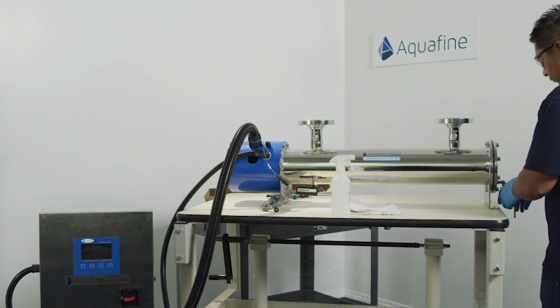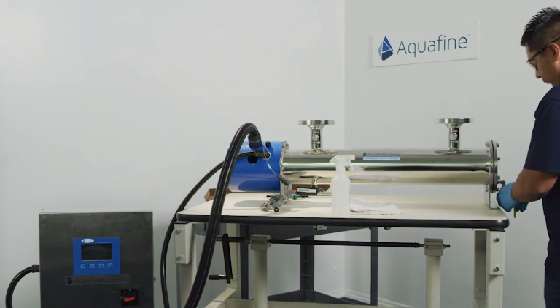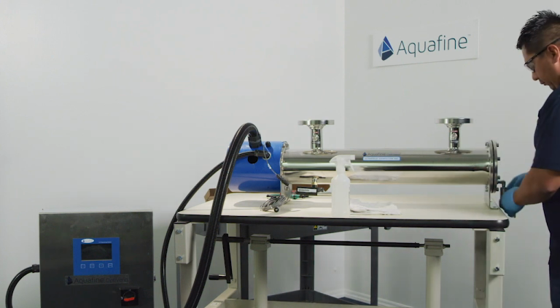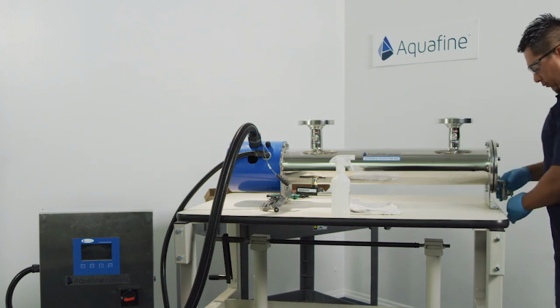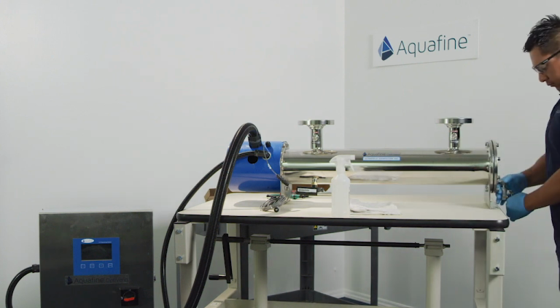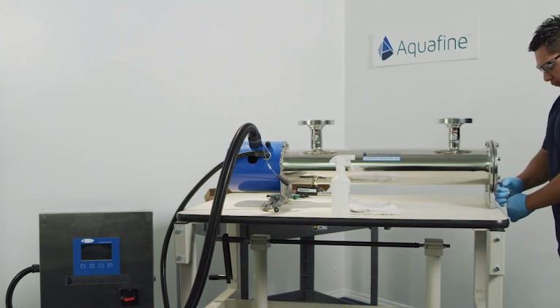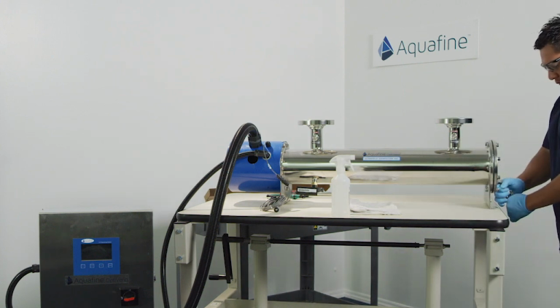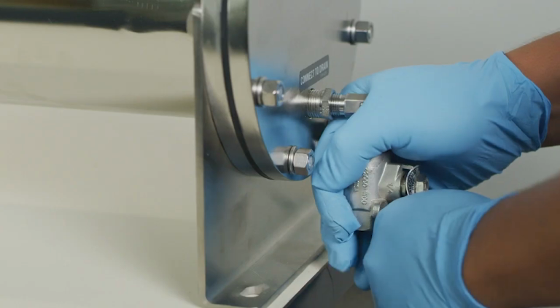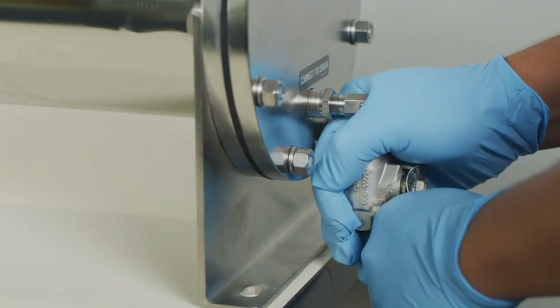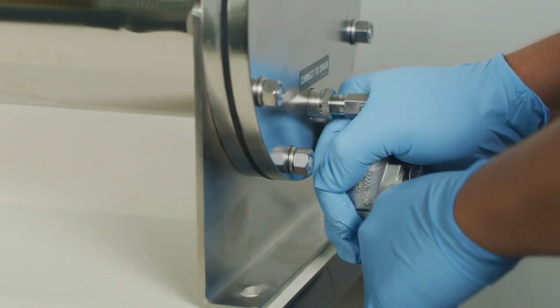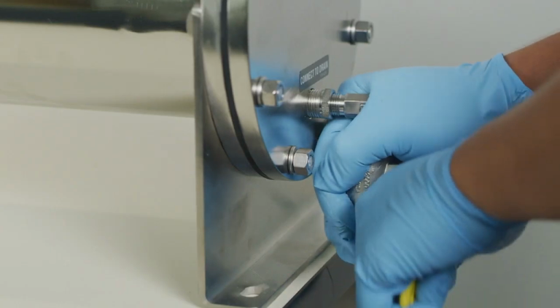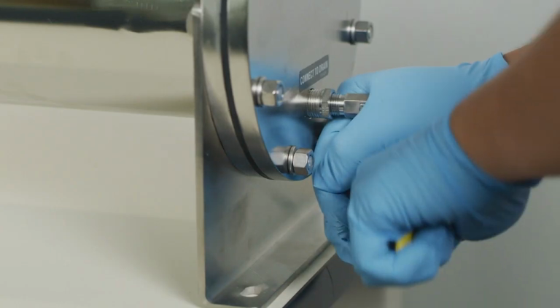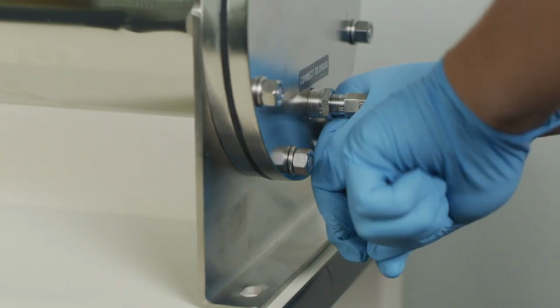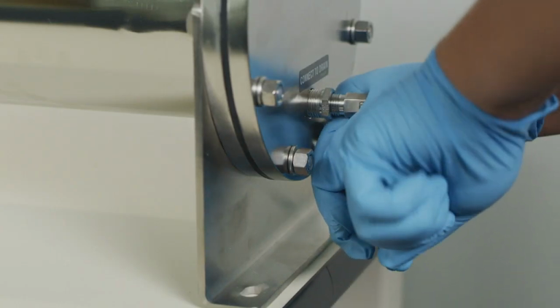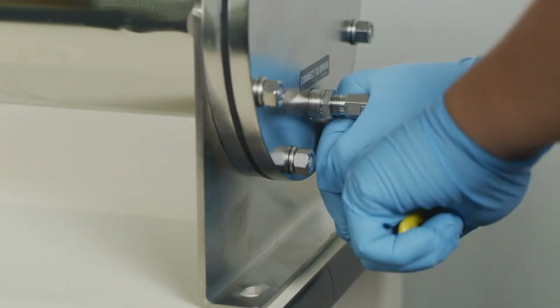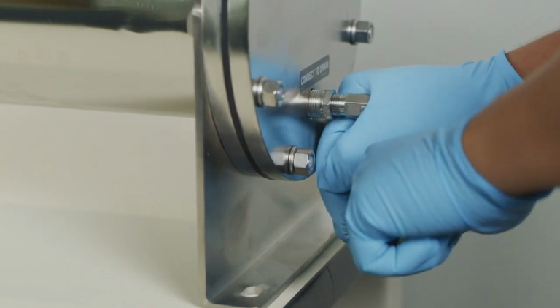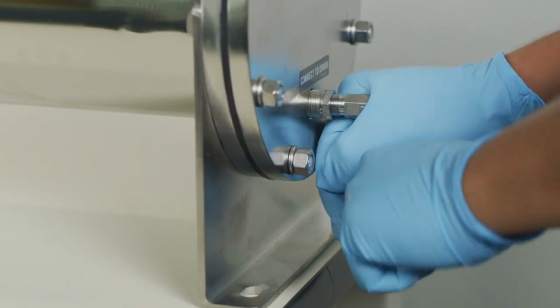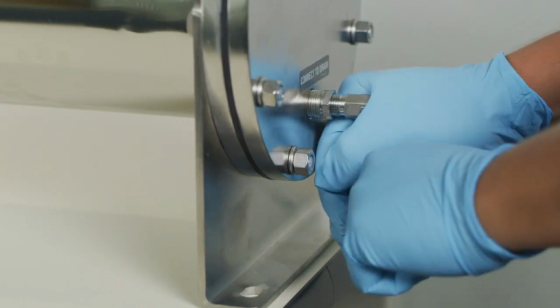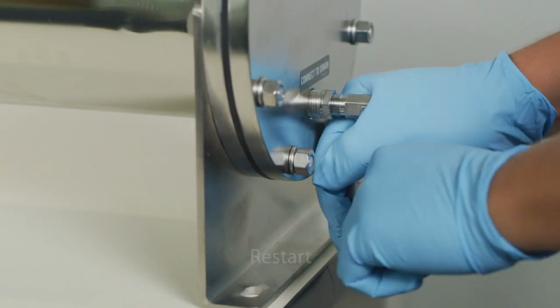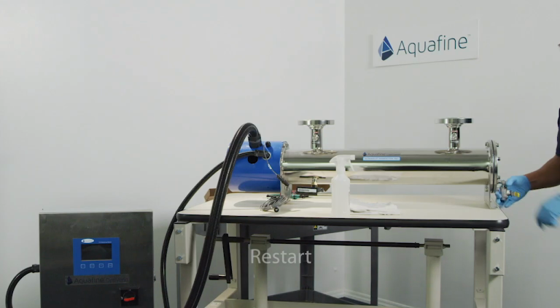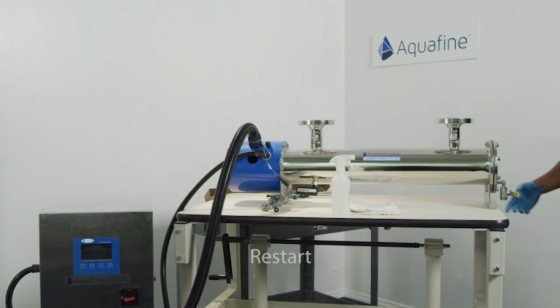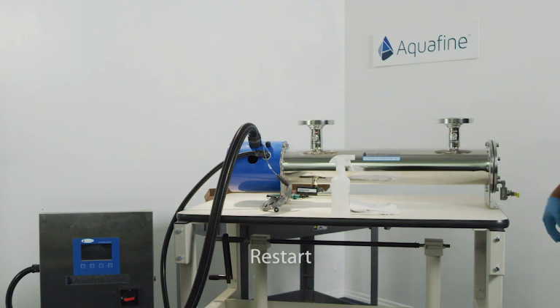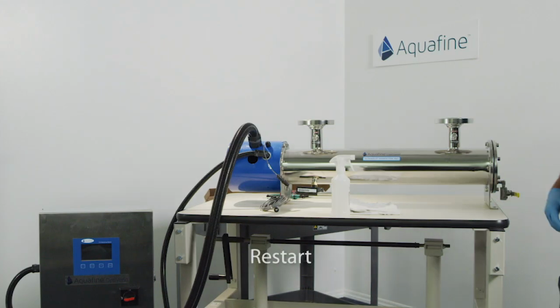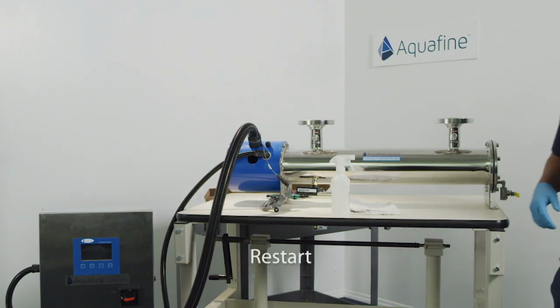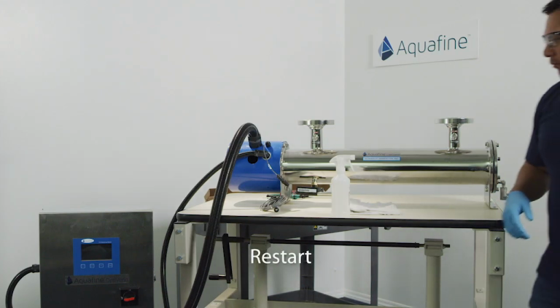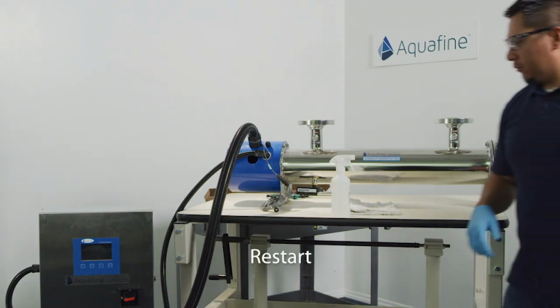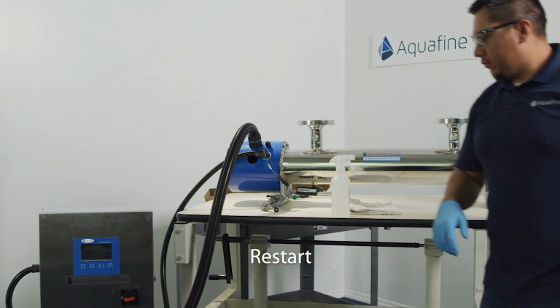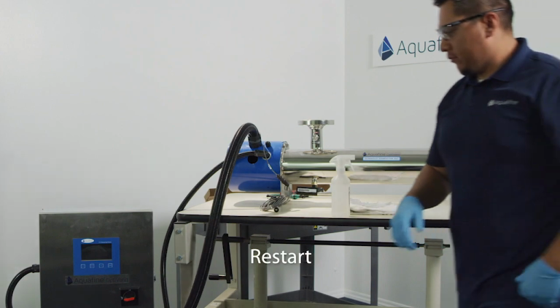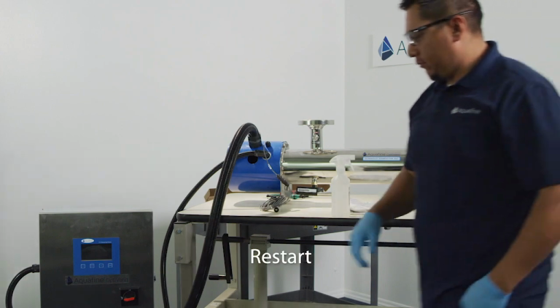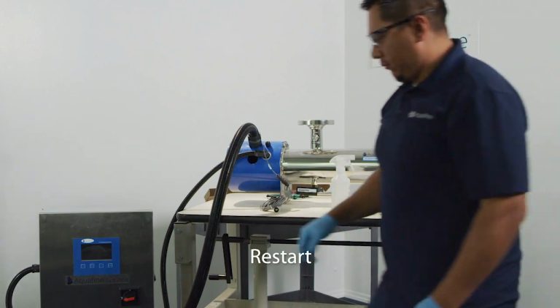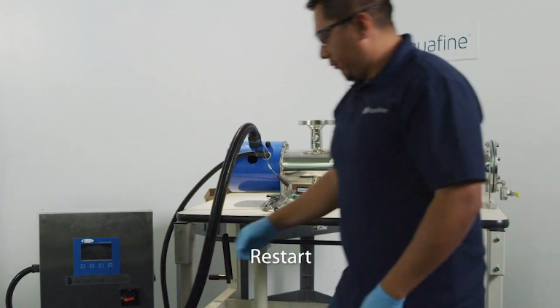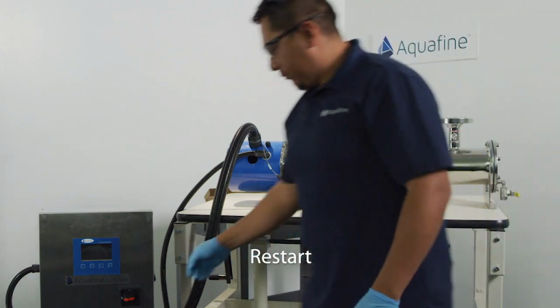Lastly, the drain and pressure relief valves can be closed. The unit can now be restarted.